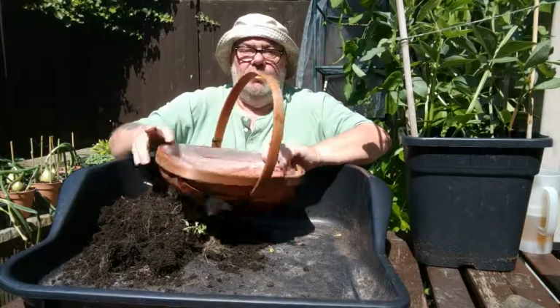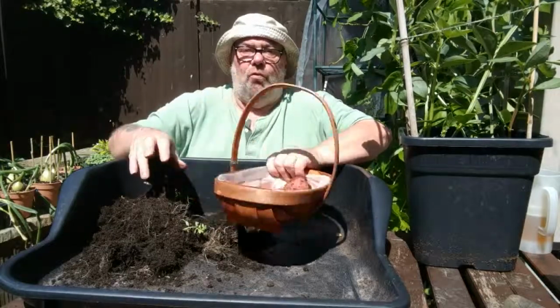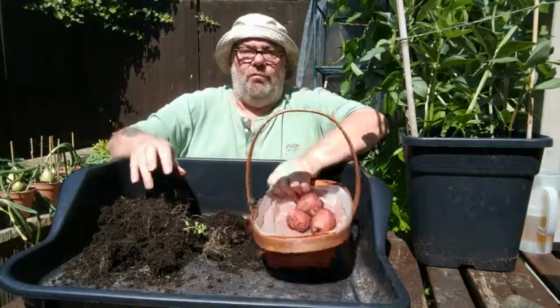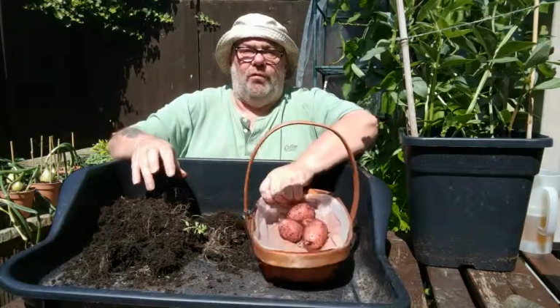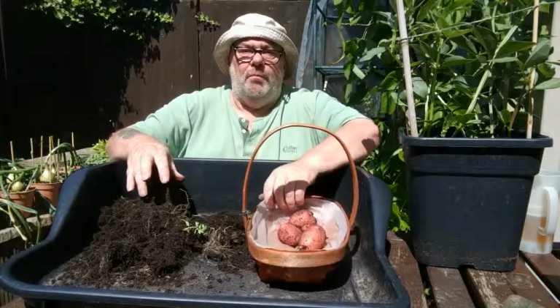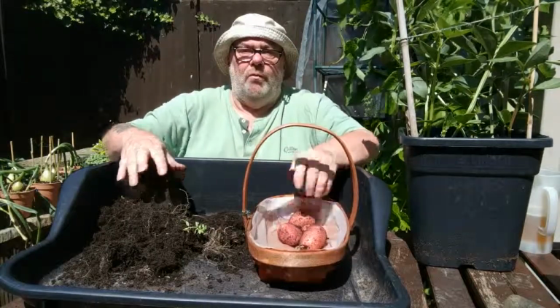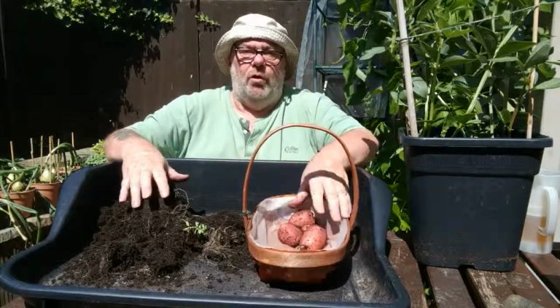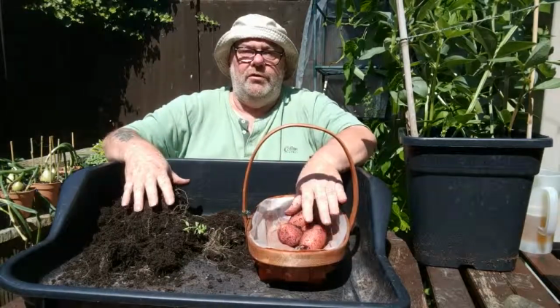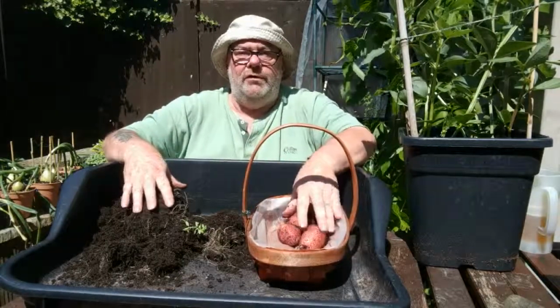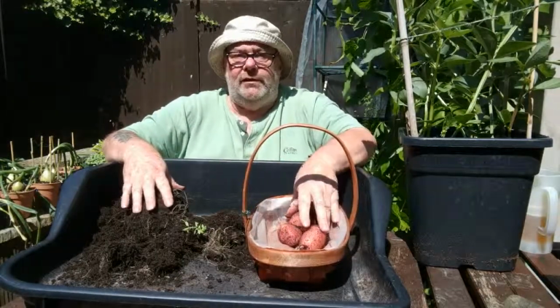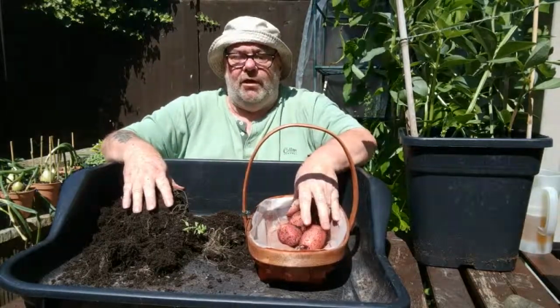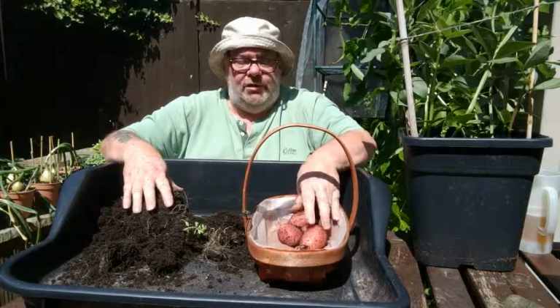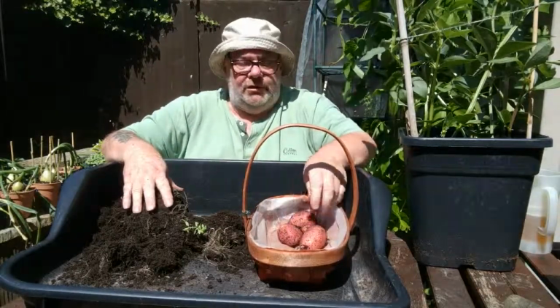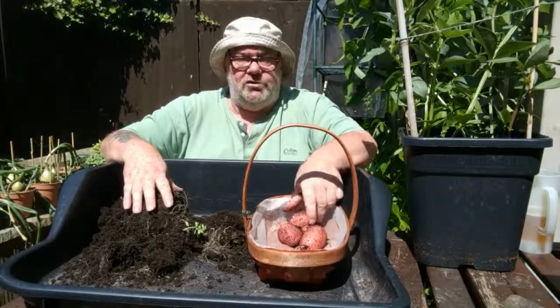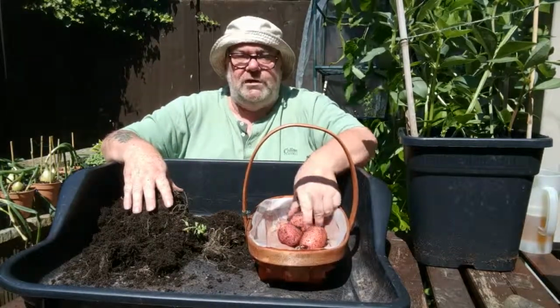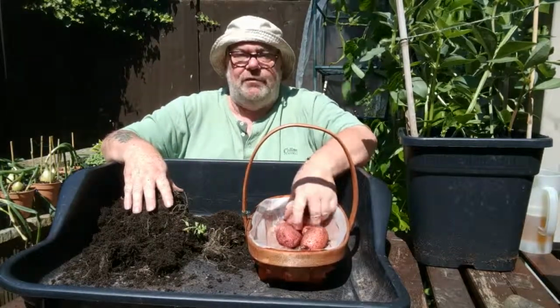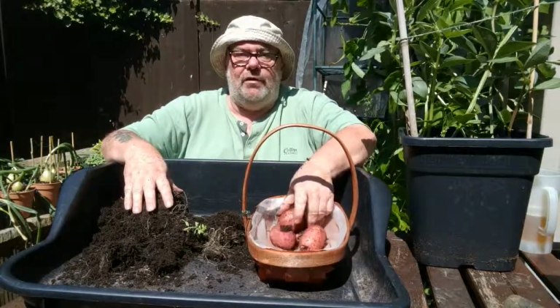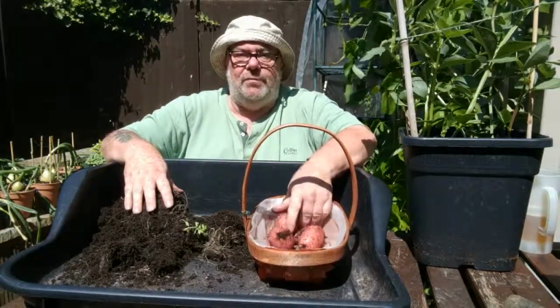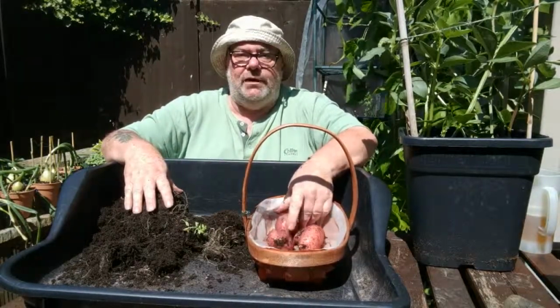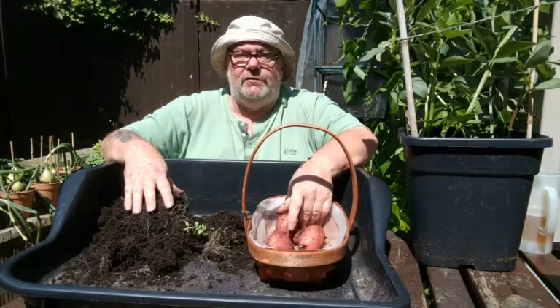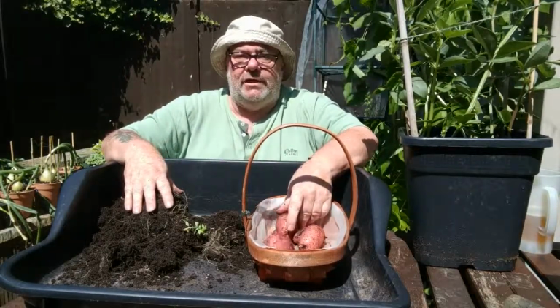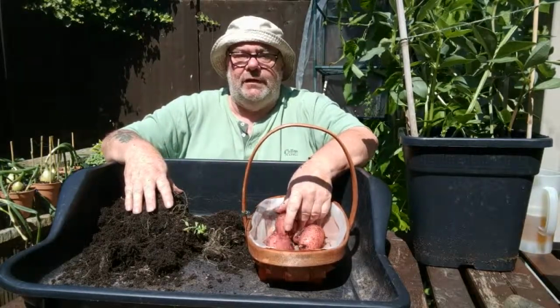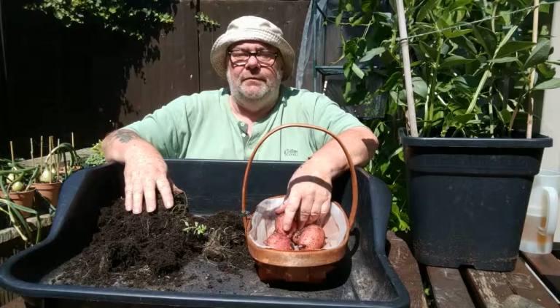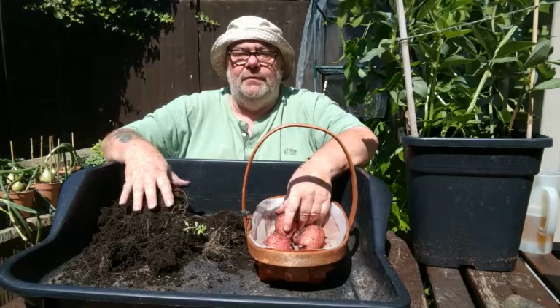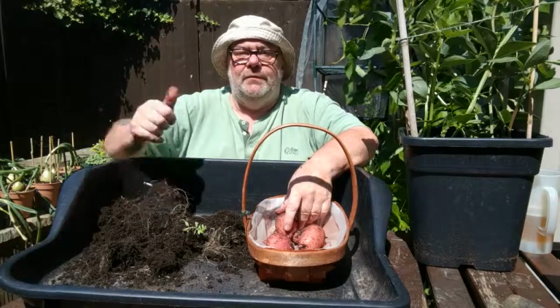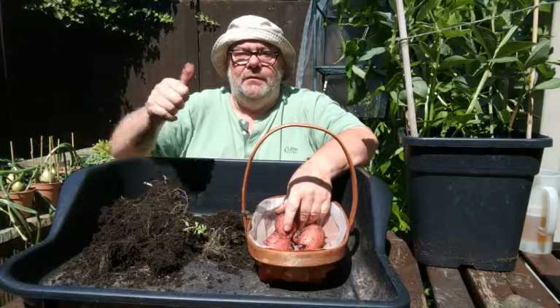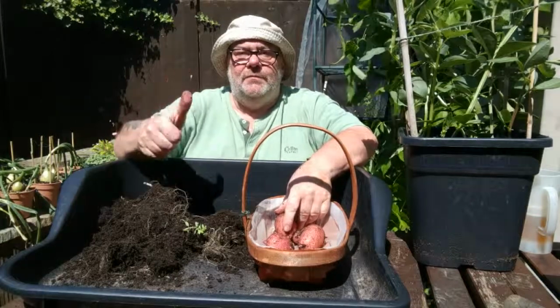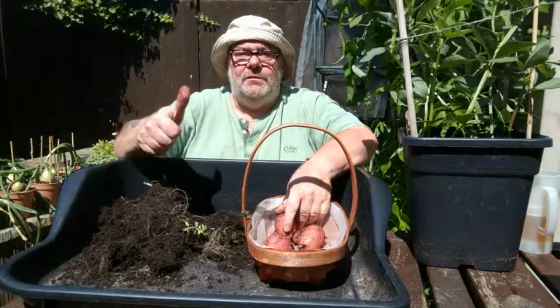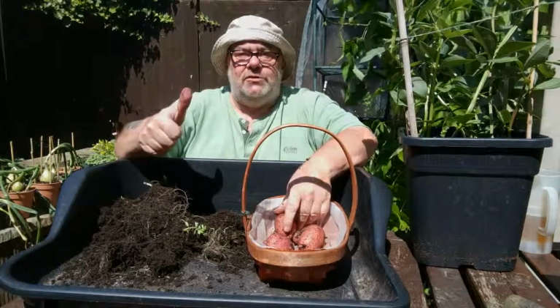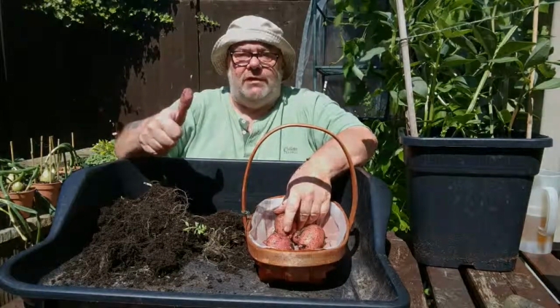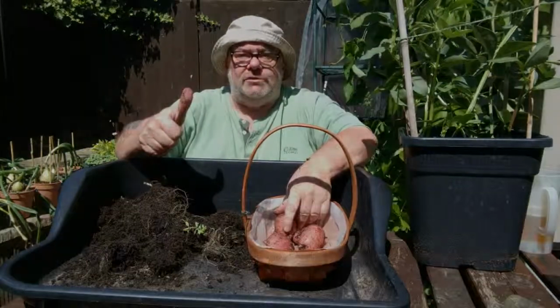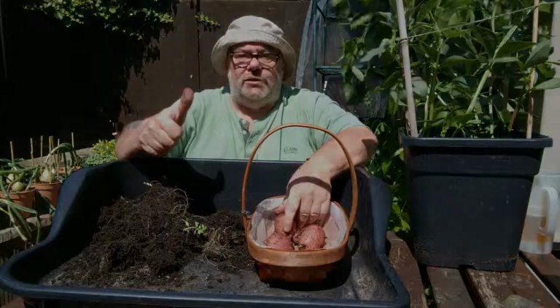All from one little eye on the sliver of potato skin. See you next time.